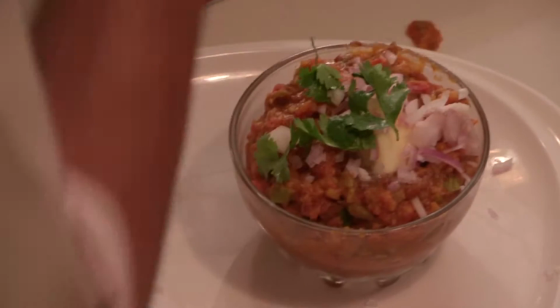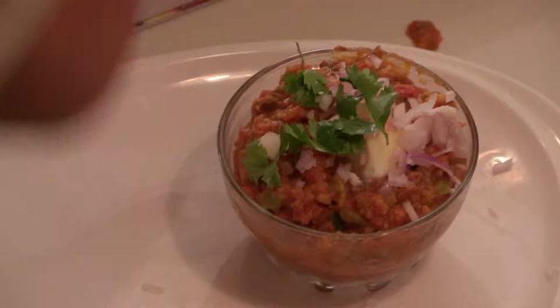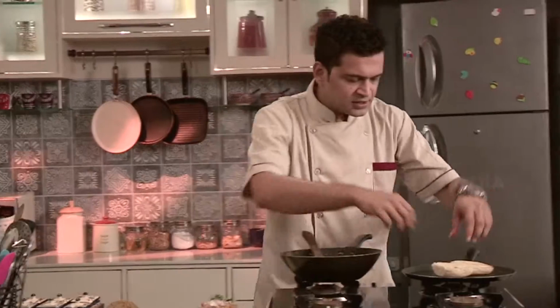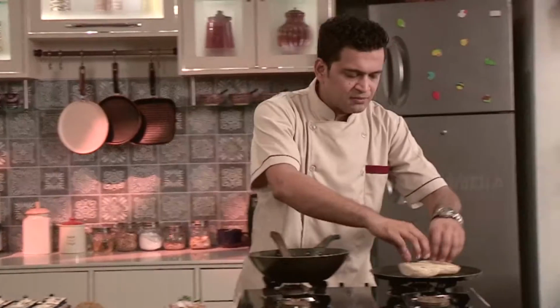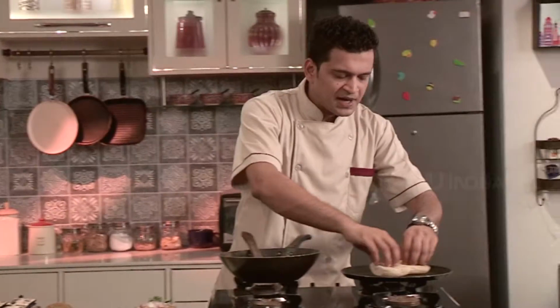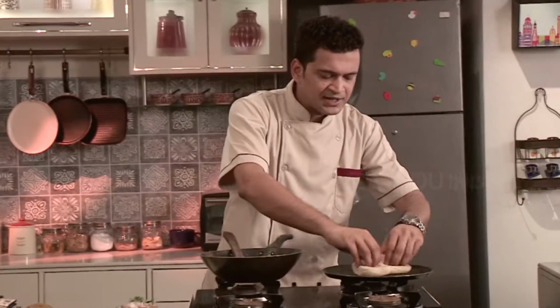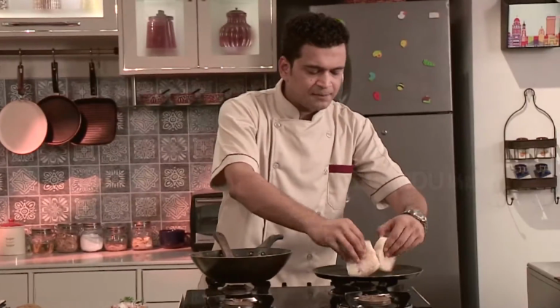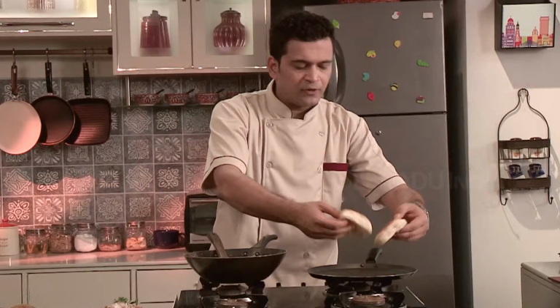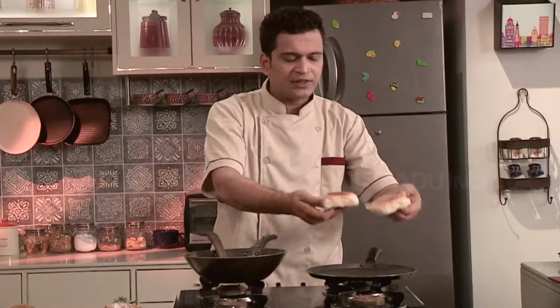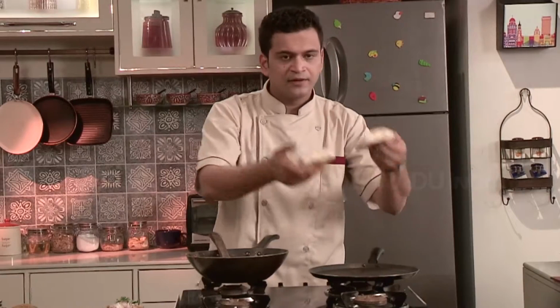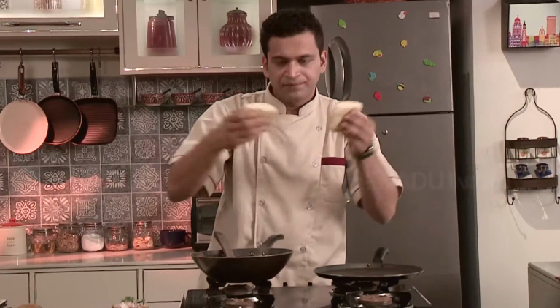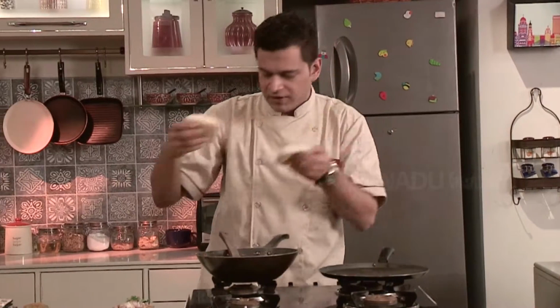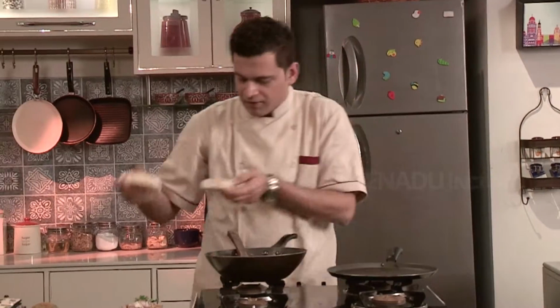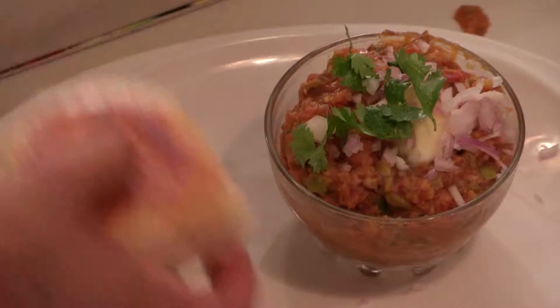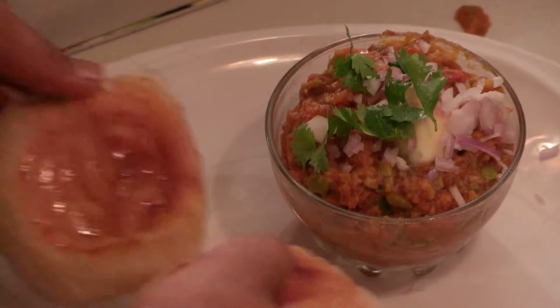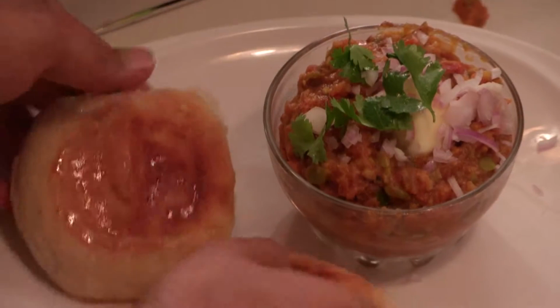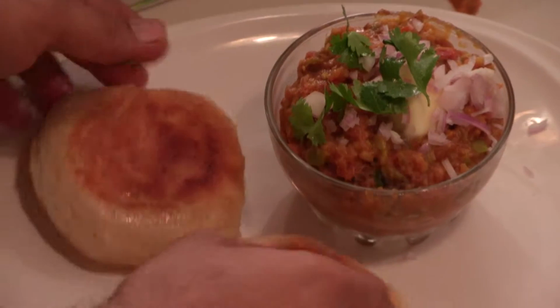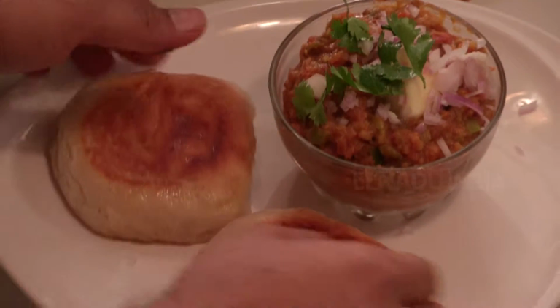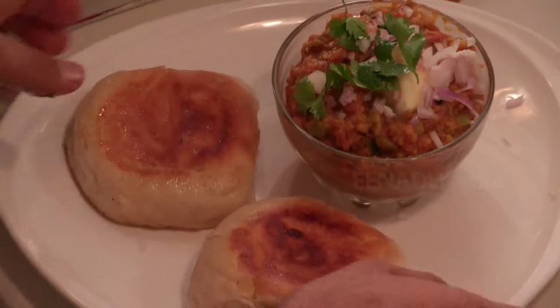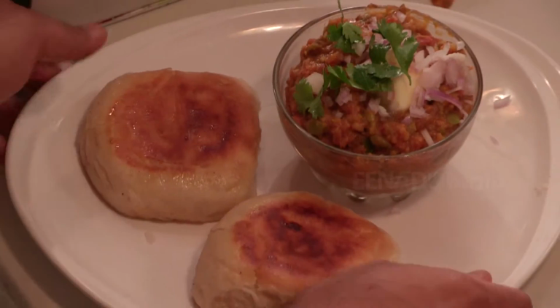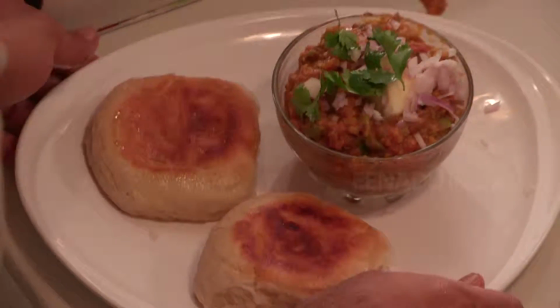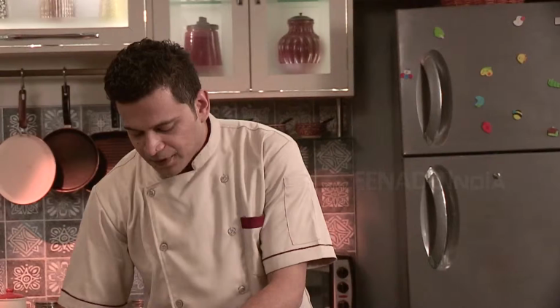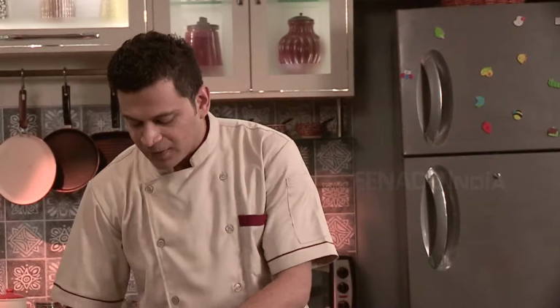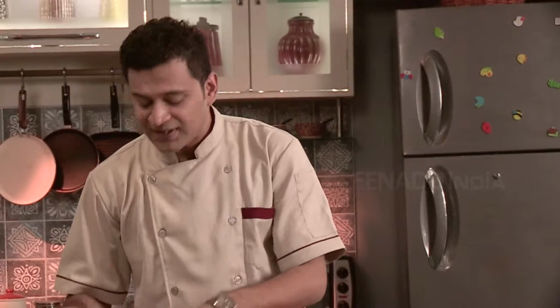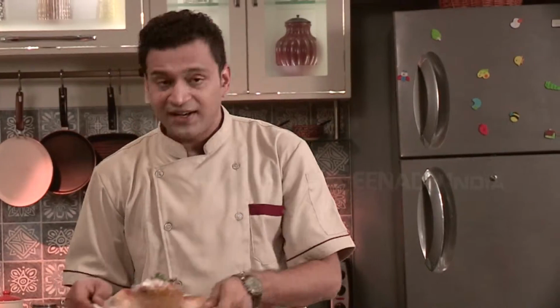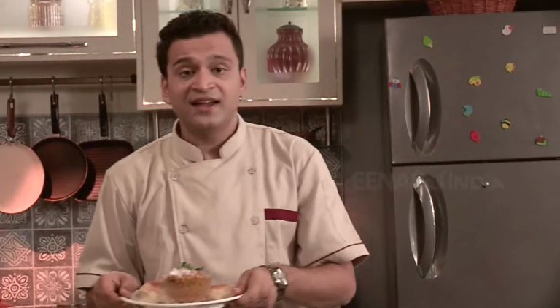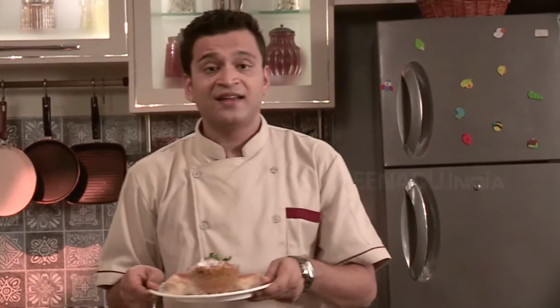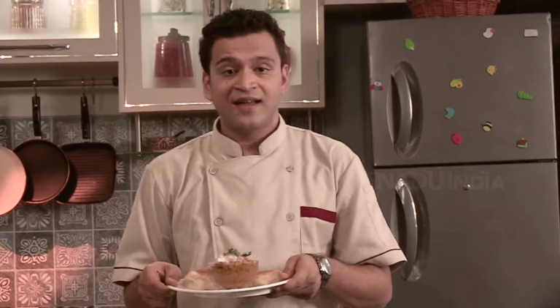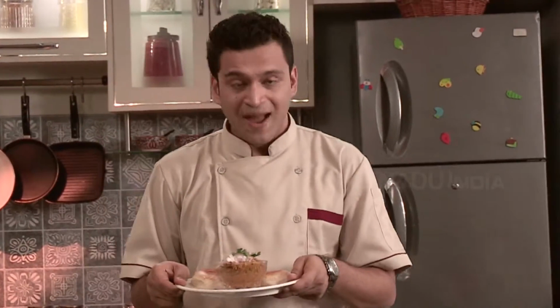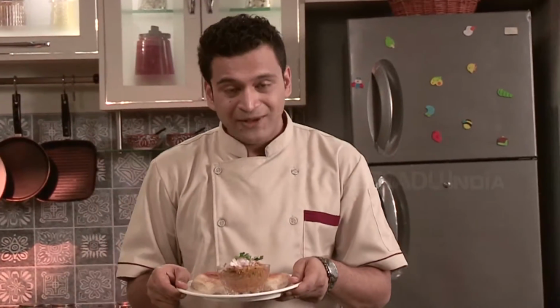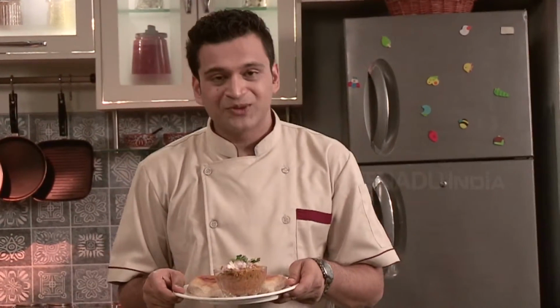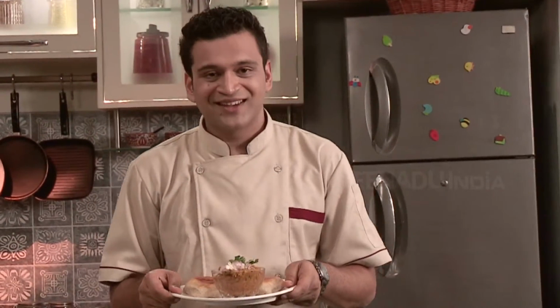Some nice butter fried buns — I am putting them here. Your pav bhaji is ready. Happy cooking!